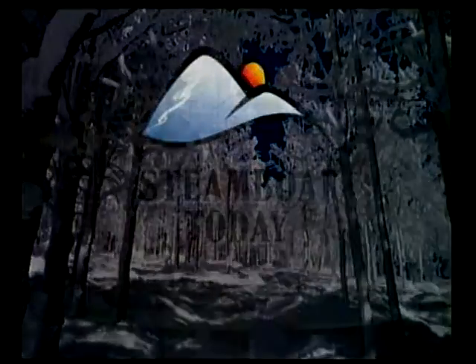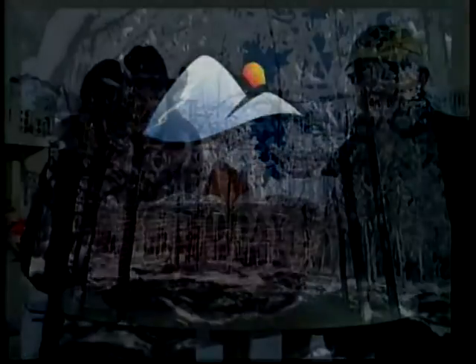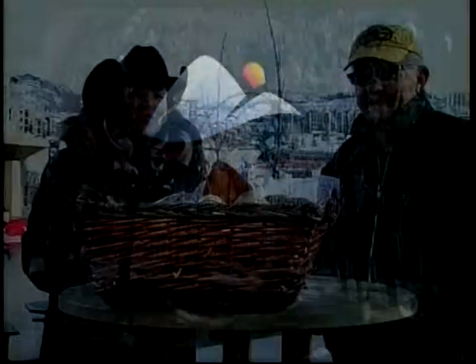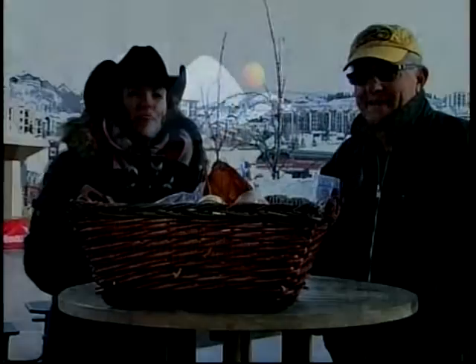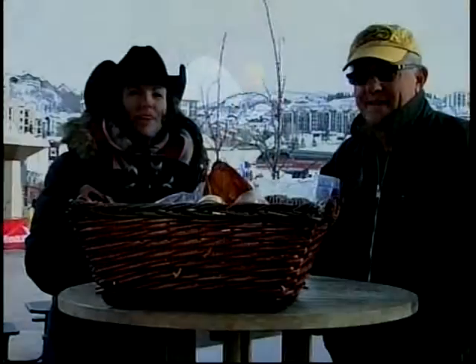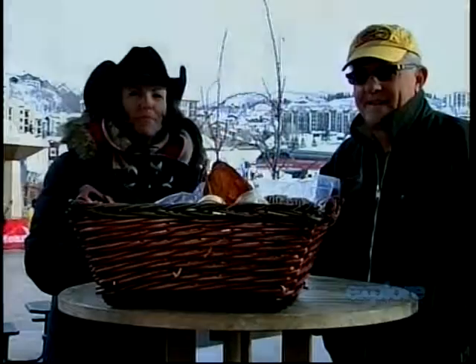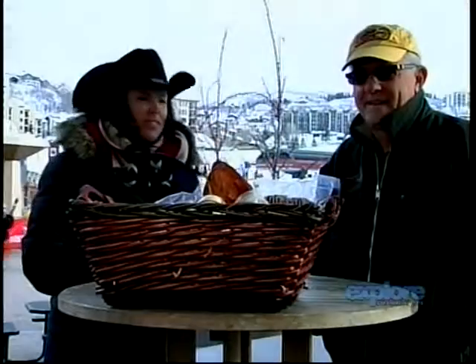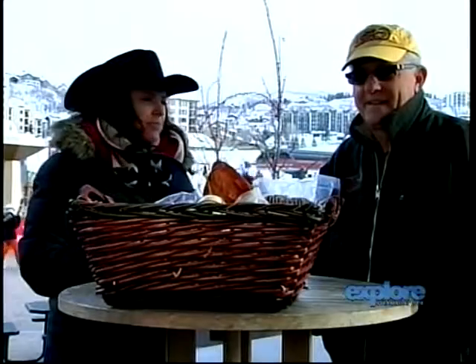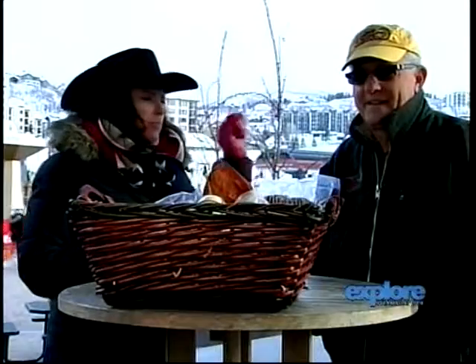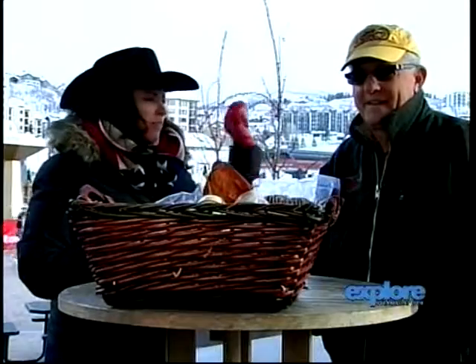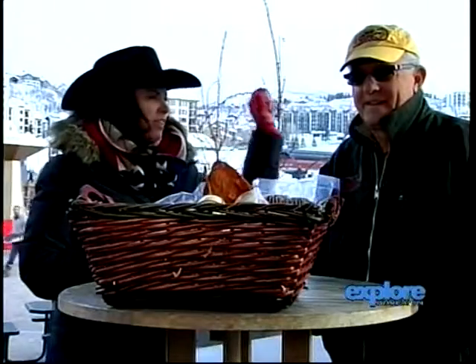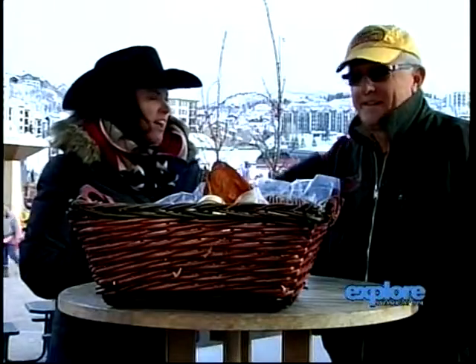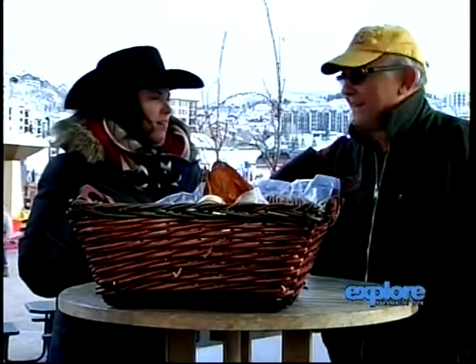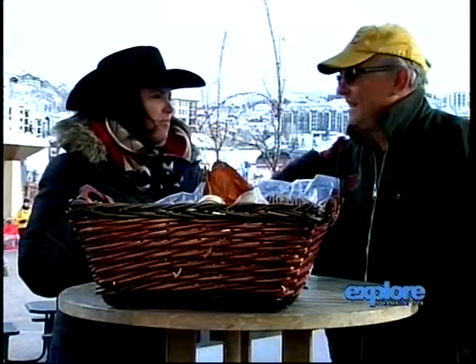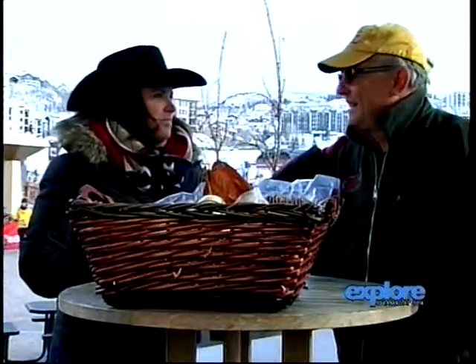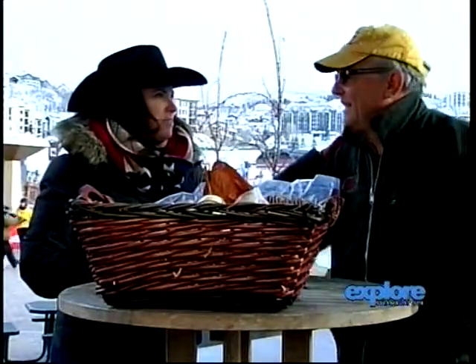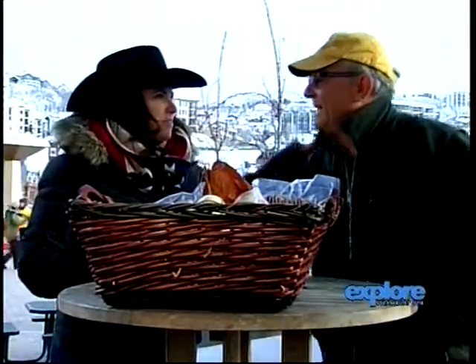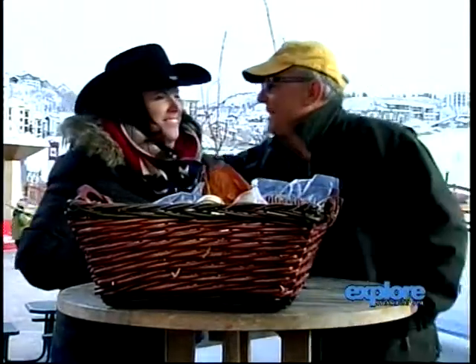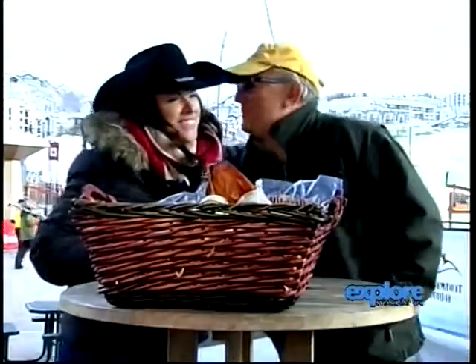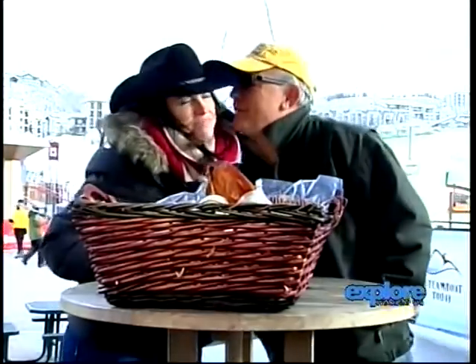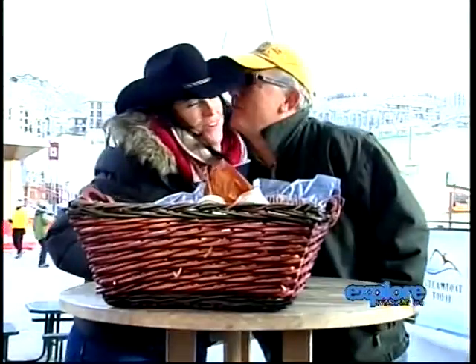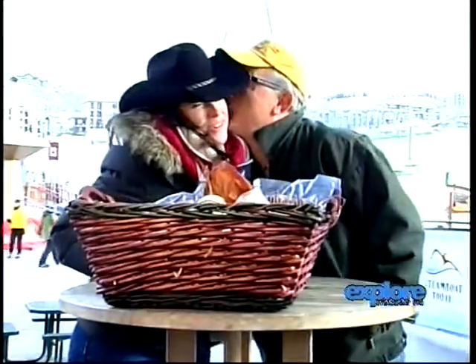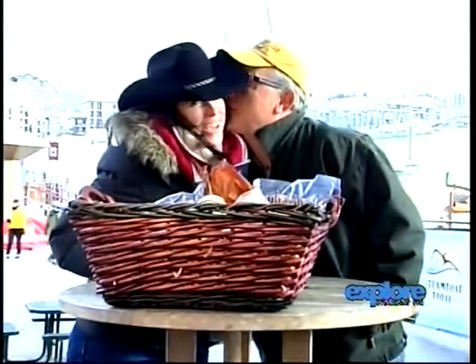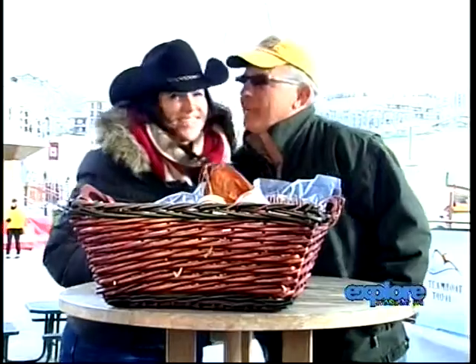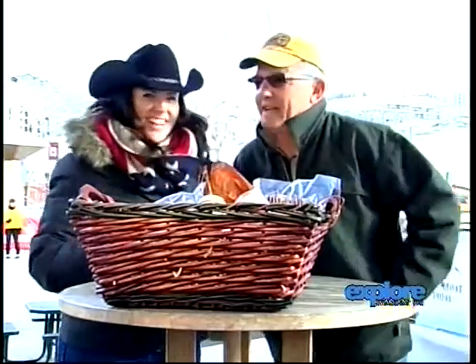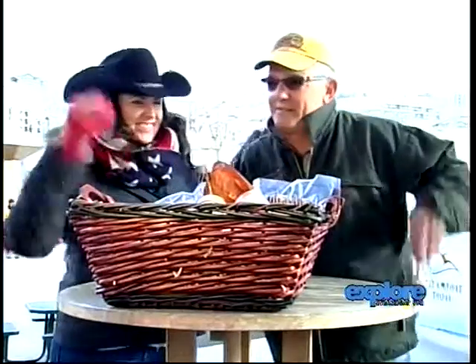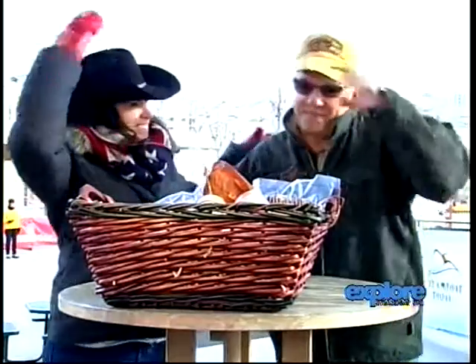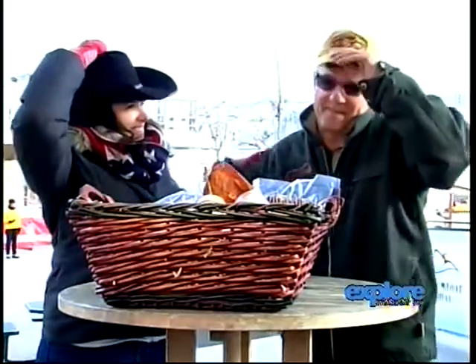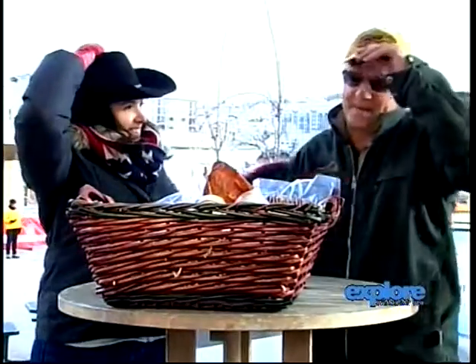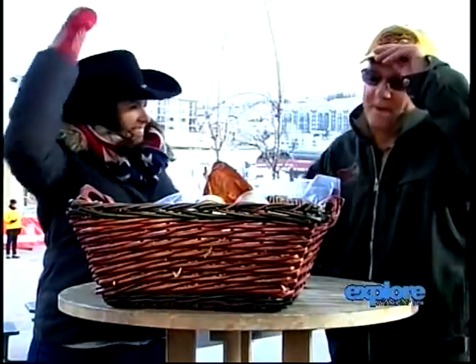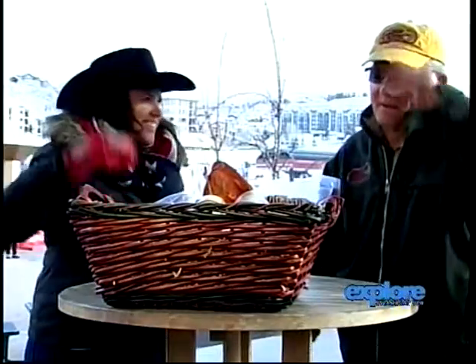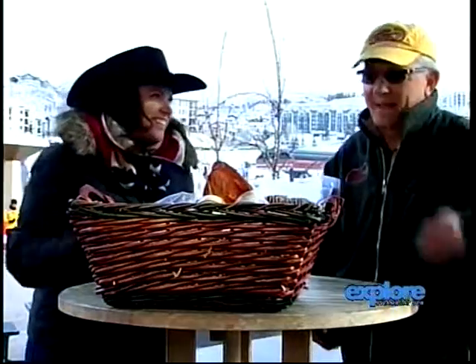Hey guys, welcome back. I'm Rie Jones, here with Bill Hamill from Steamboat Meat. How you doing? Excellent. How are you? Very well today.